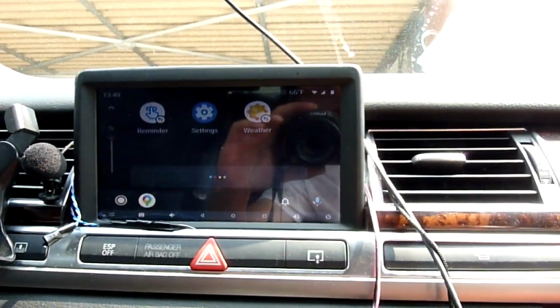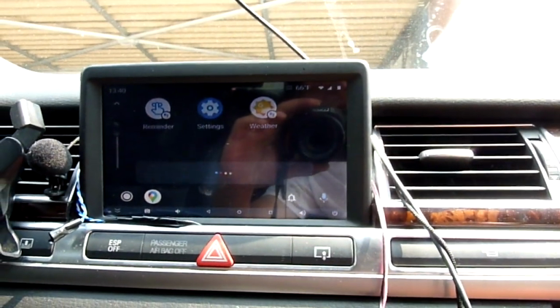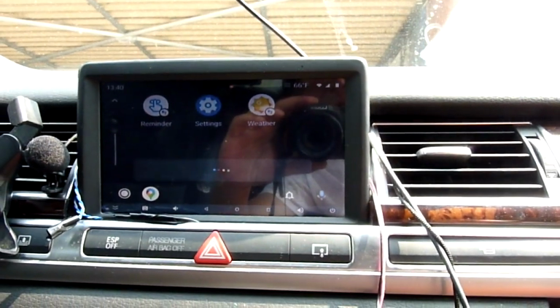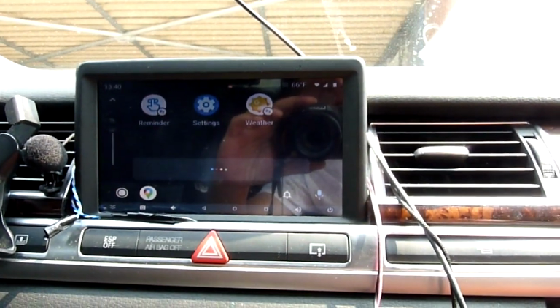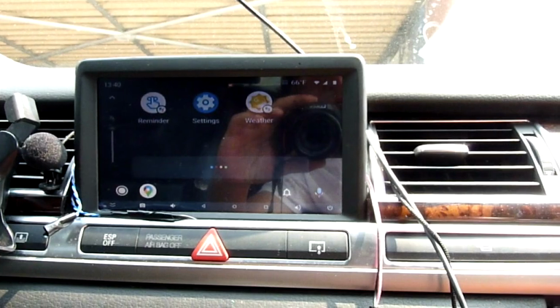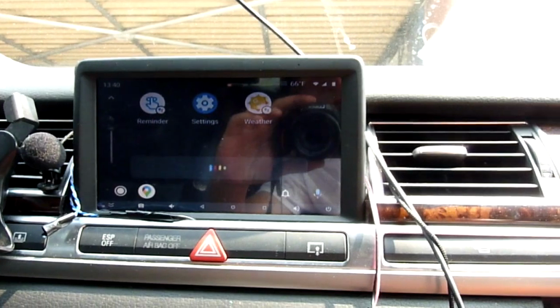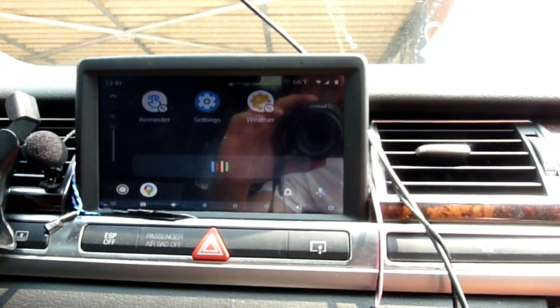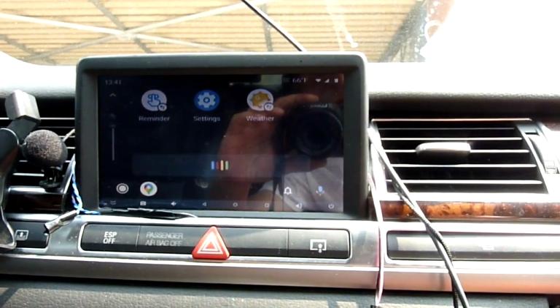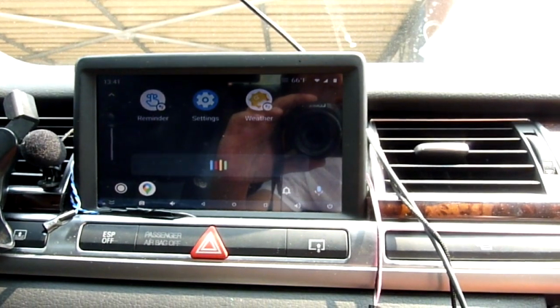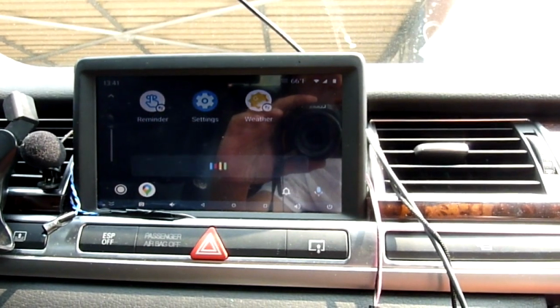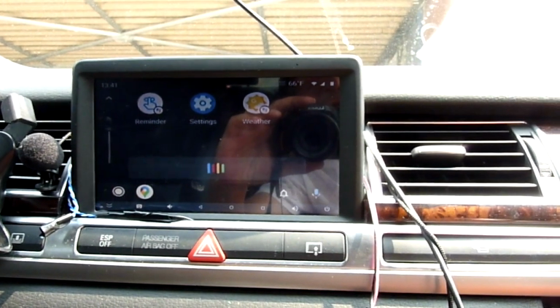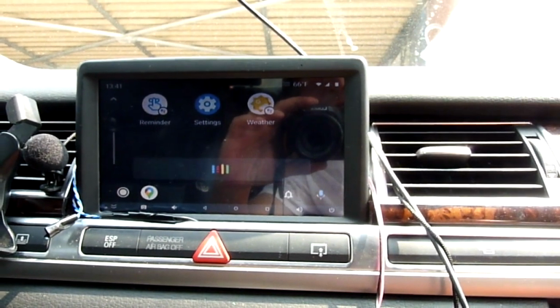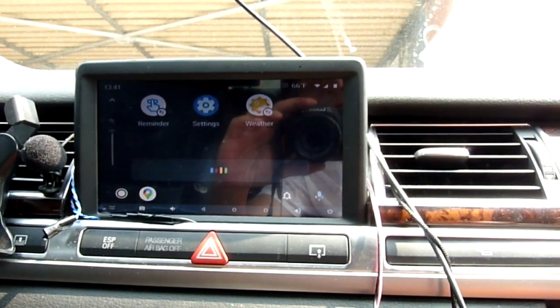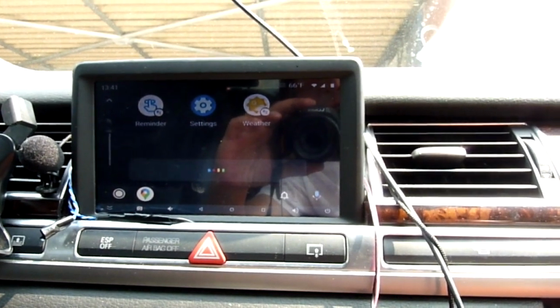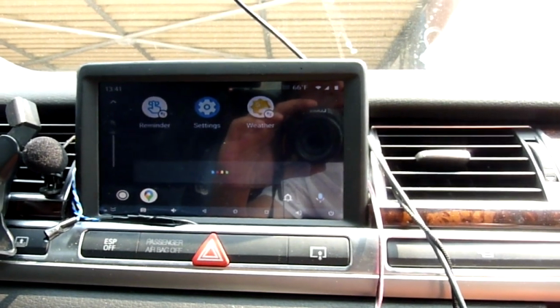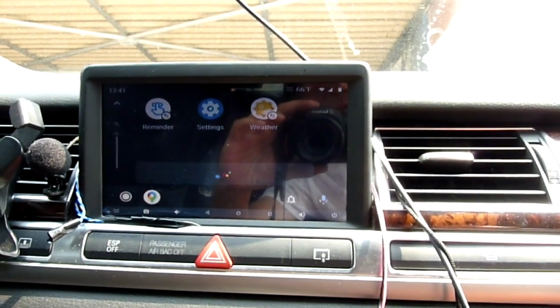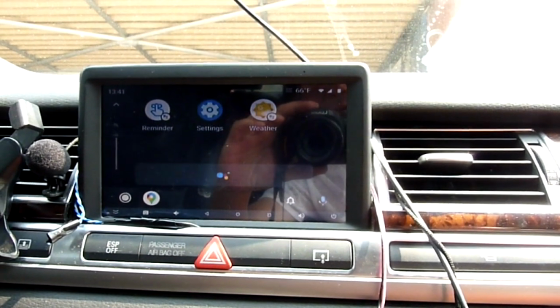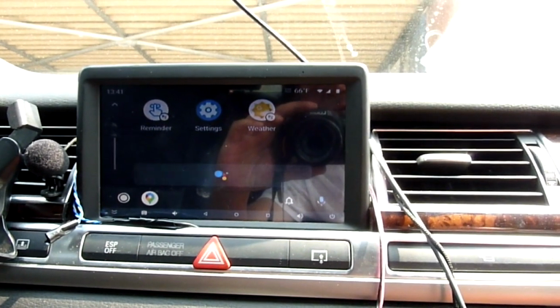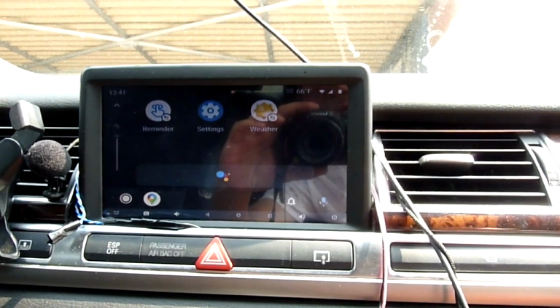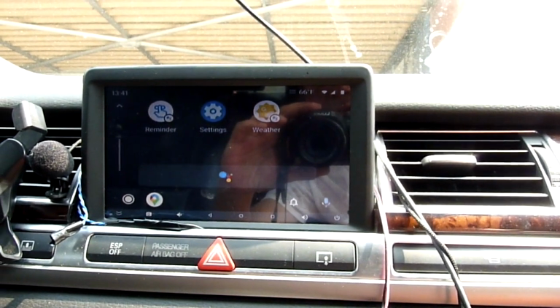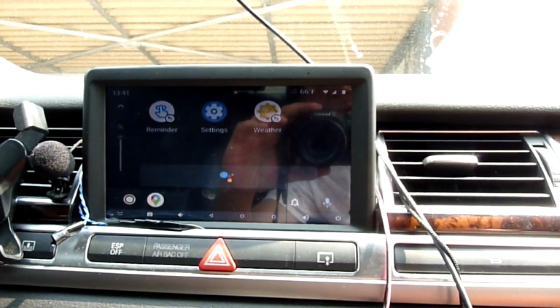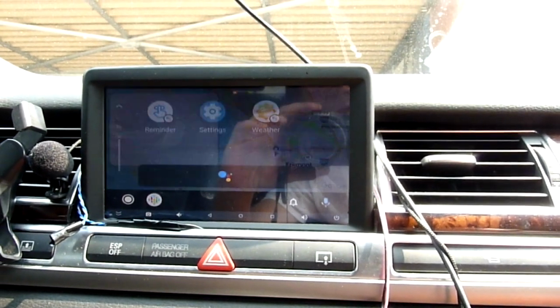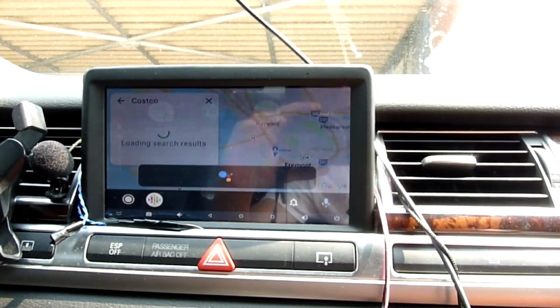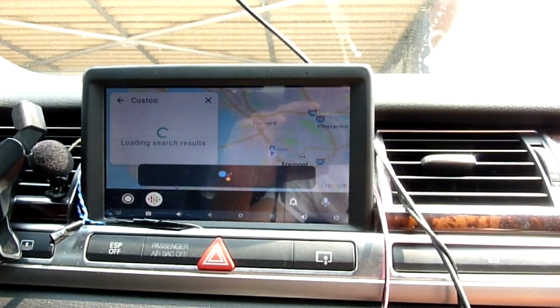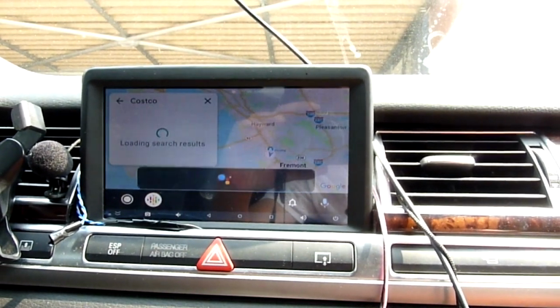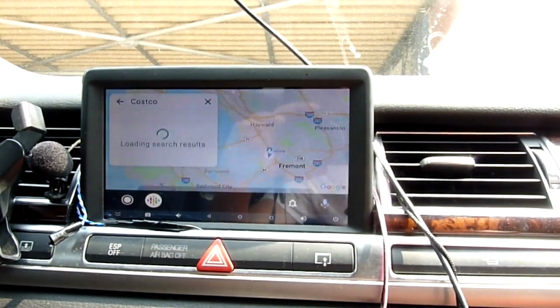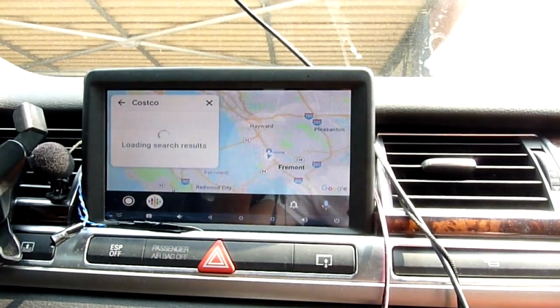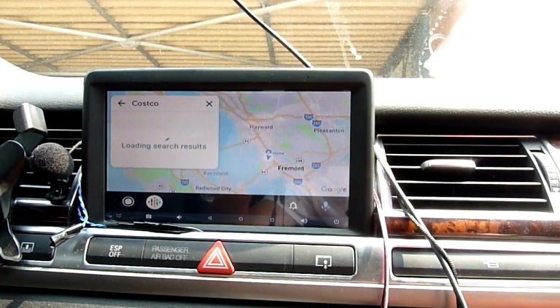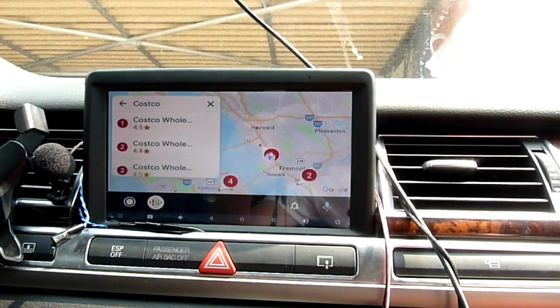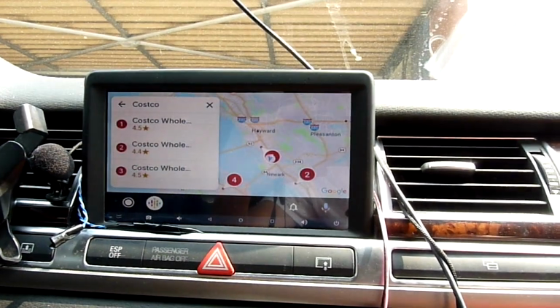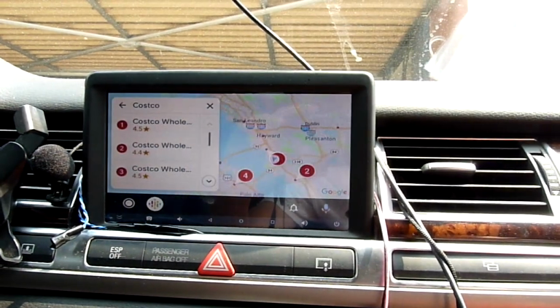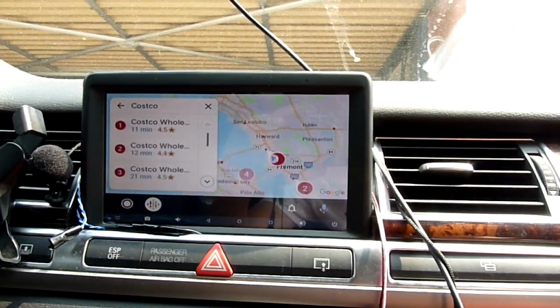Now we go to Costco — showing results for Costco.